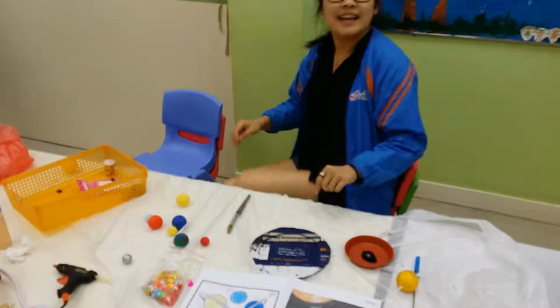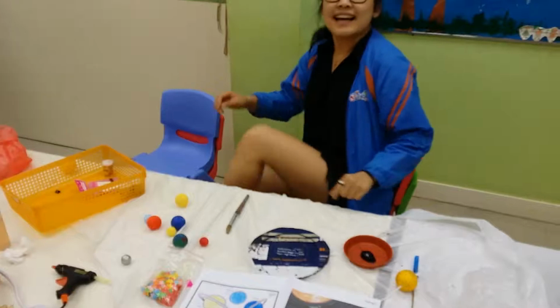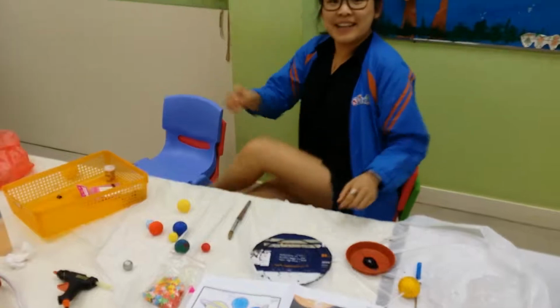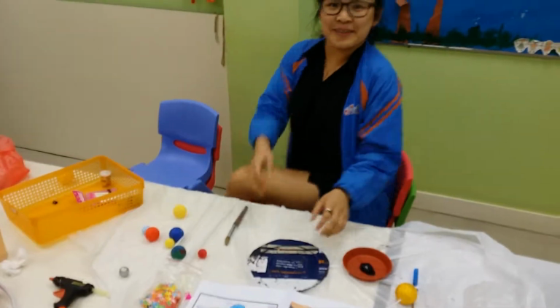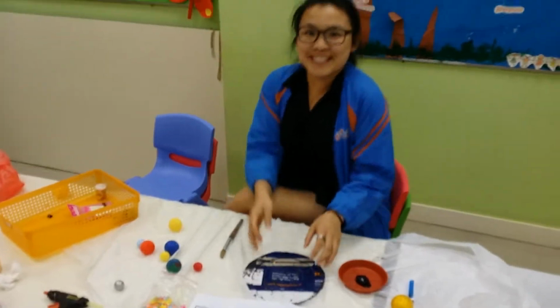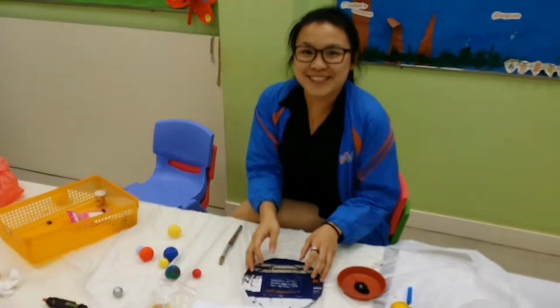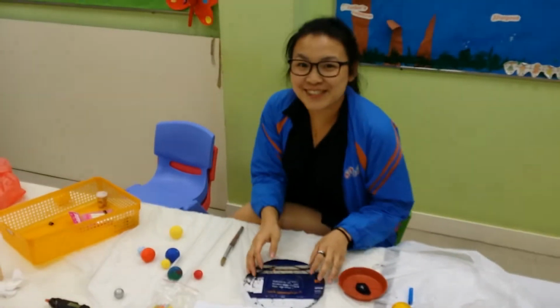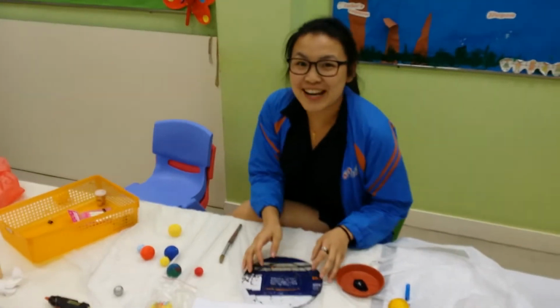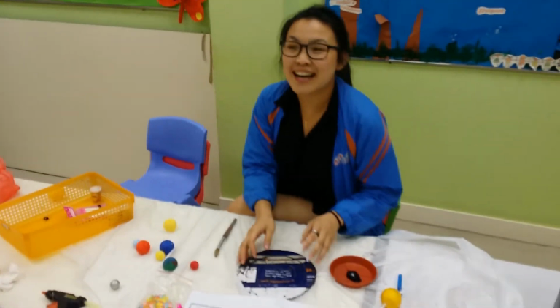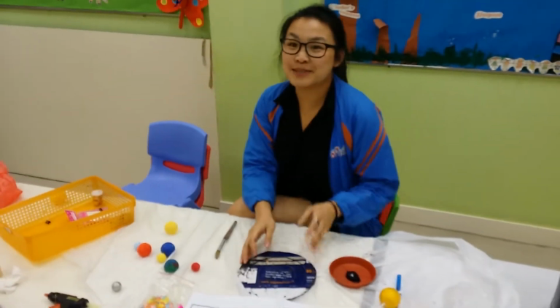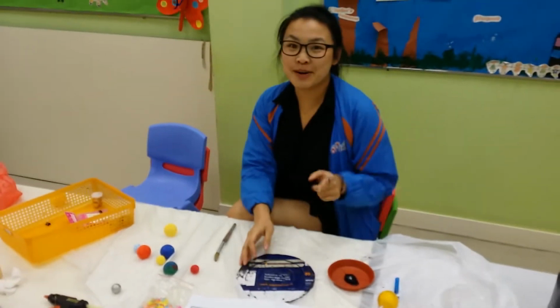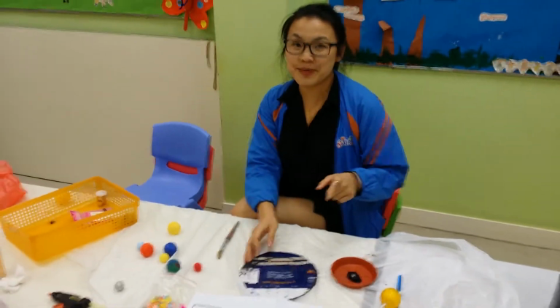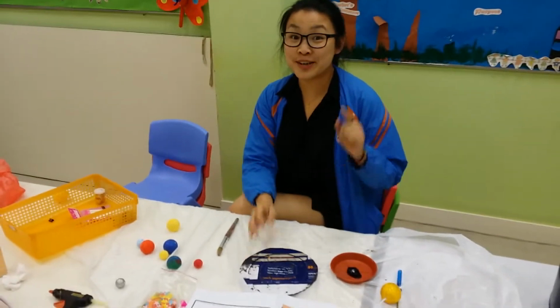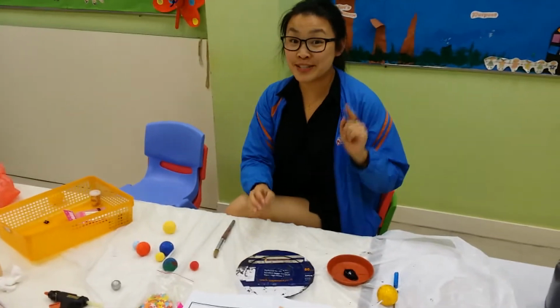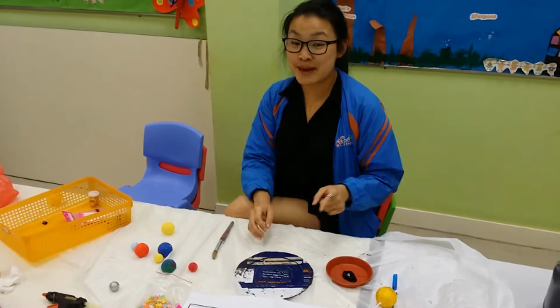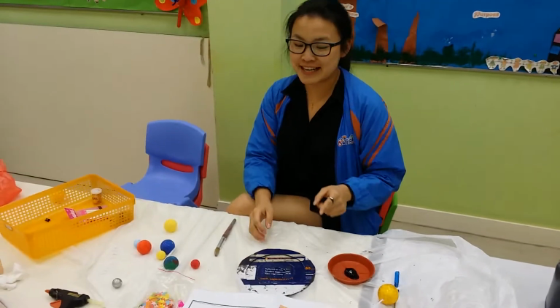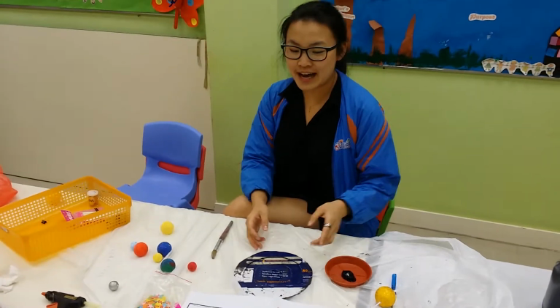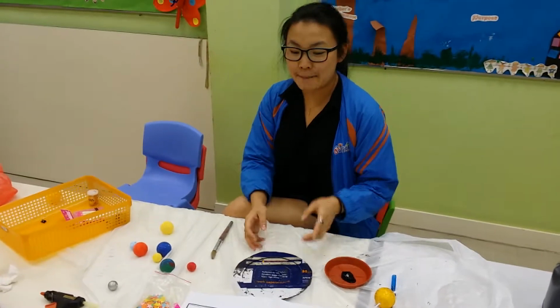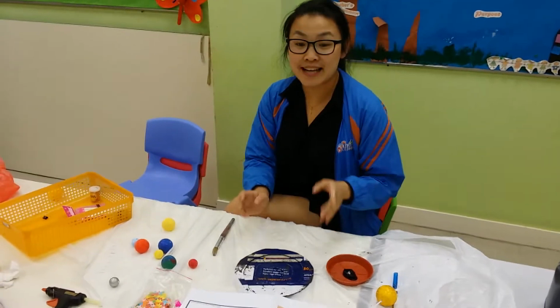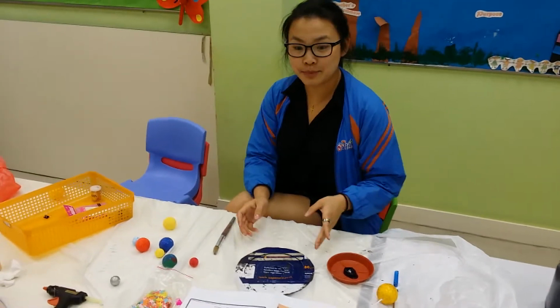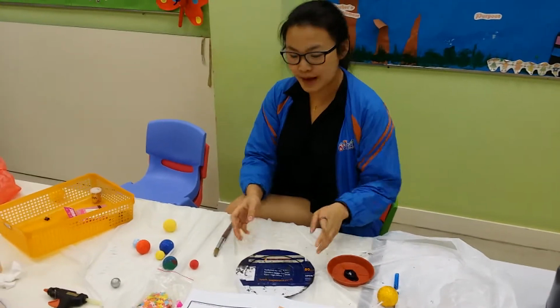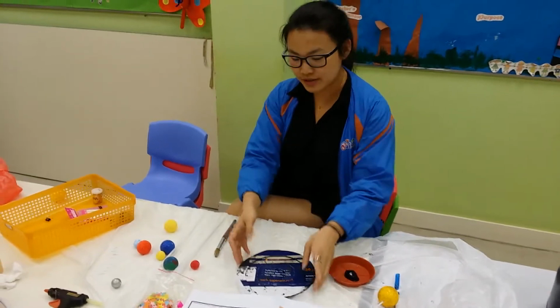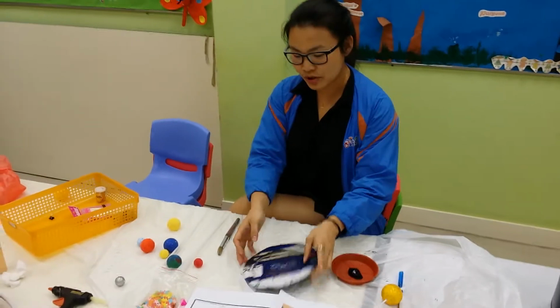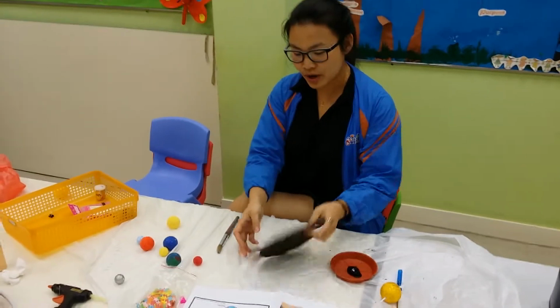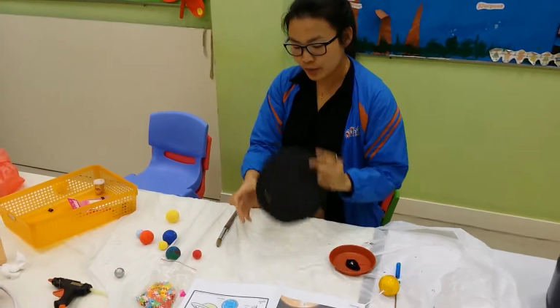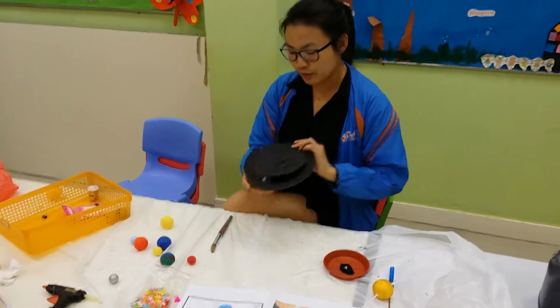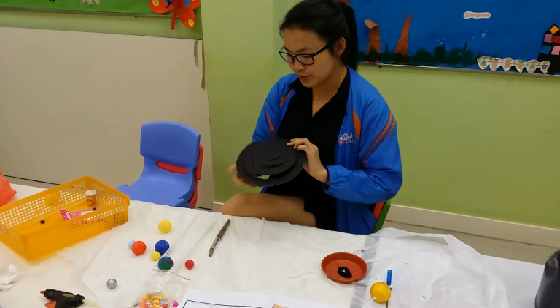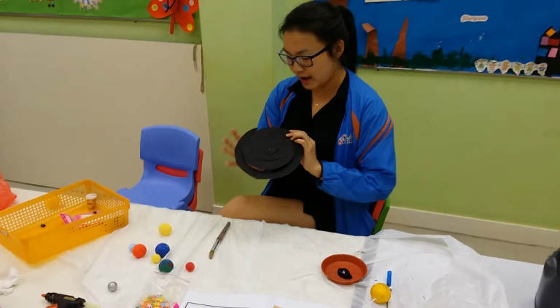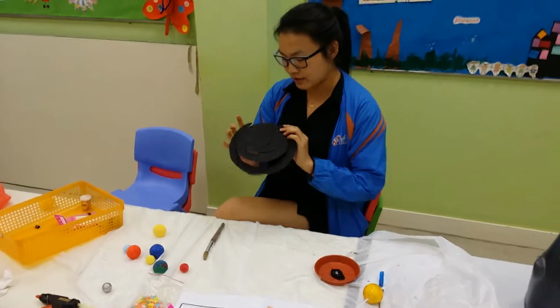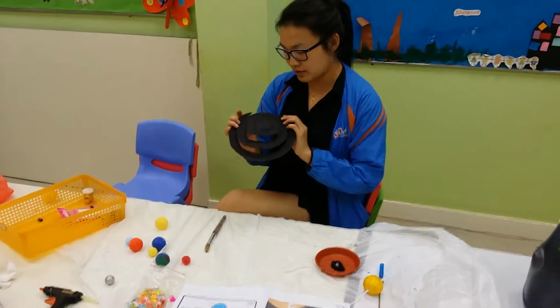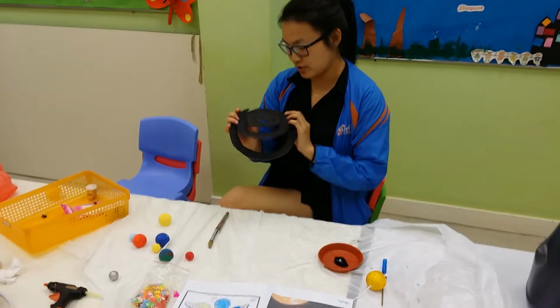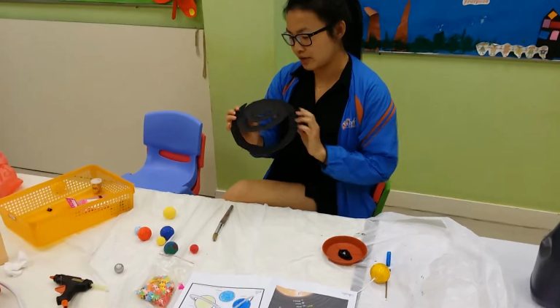Hello, you two. Tomorrow we are going to make a Planet Mobile. First, we have a little spiral.